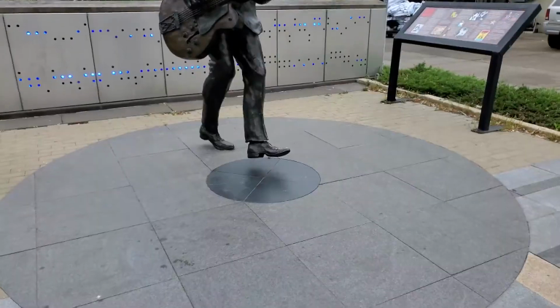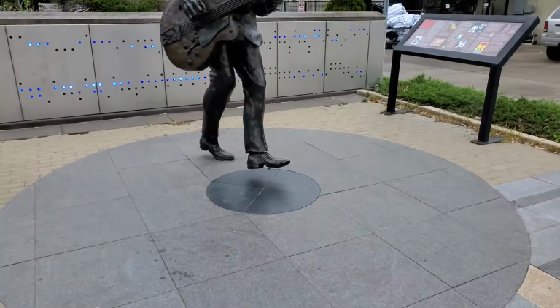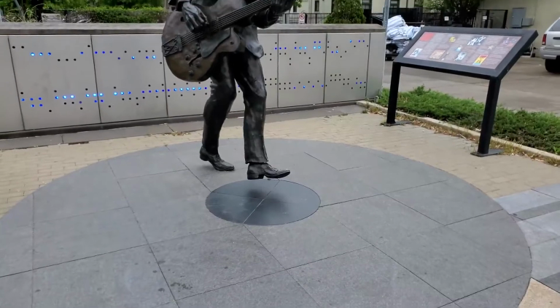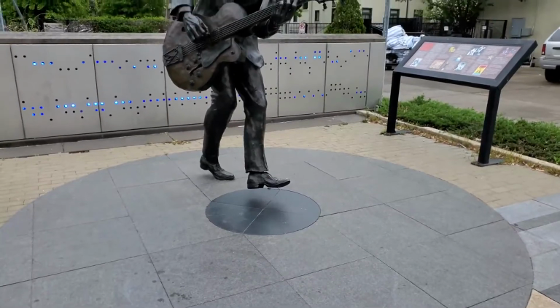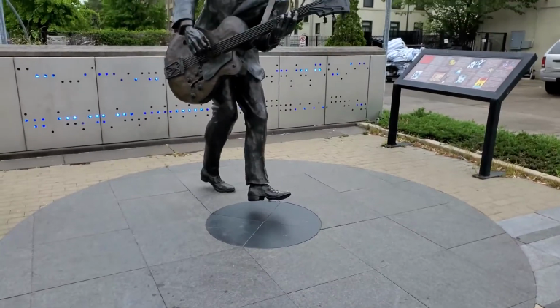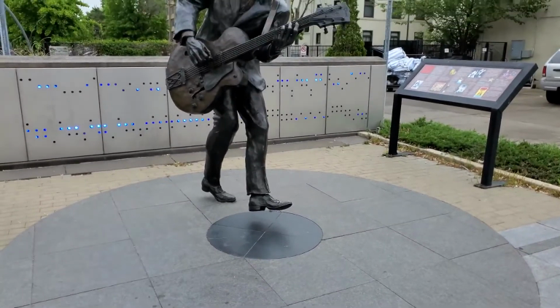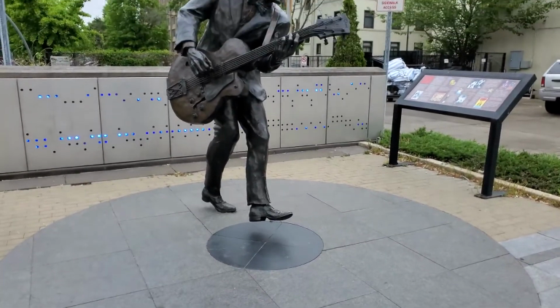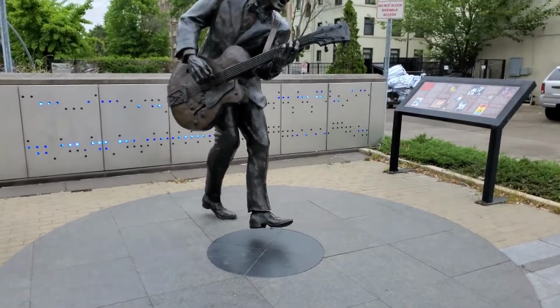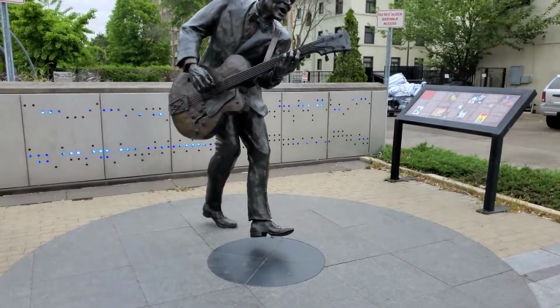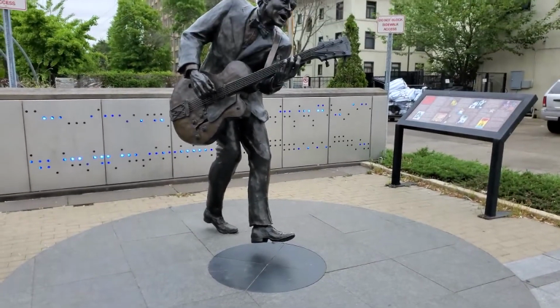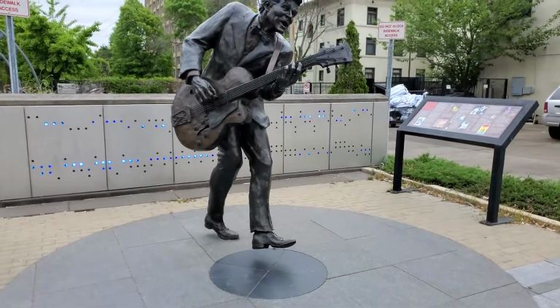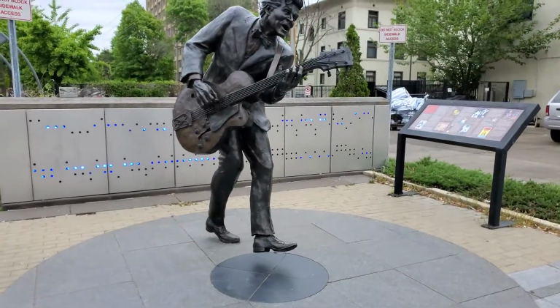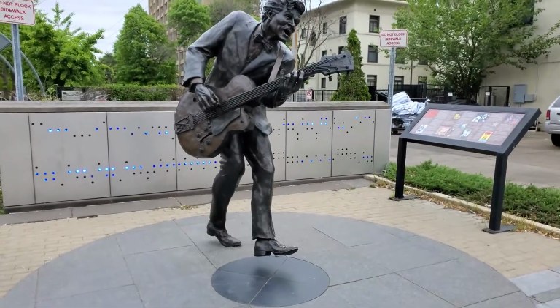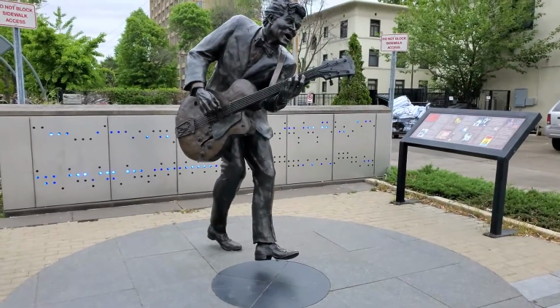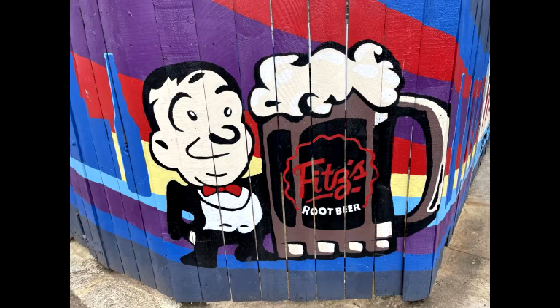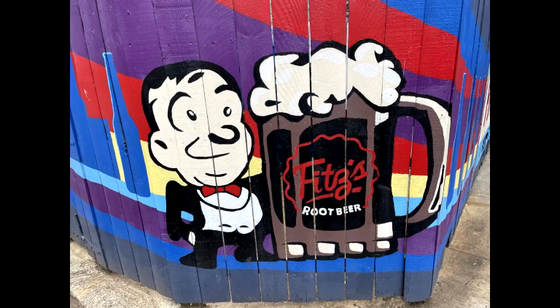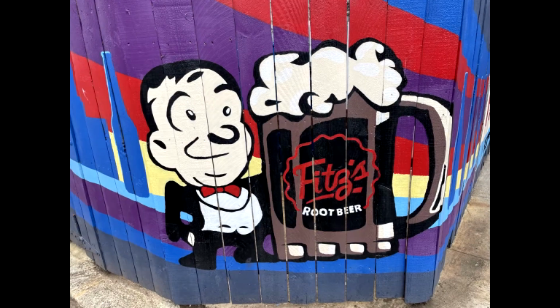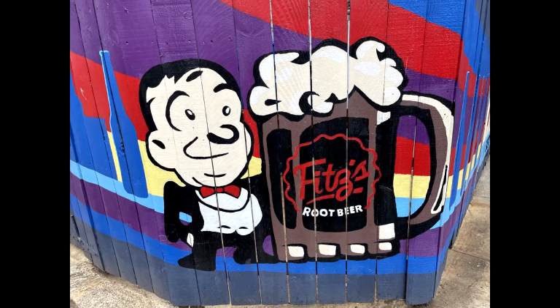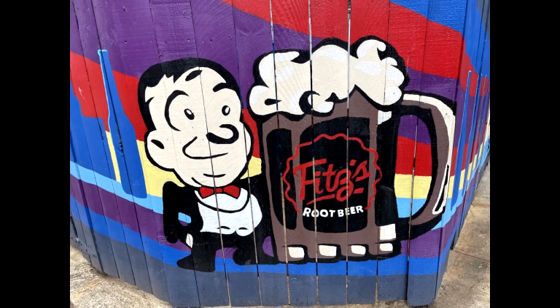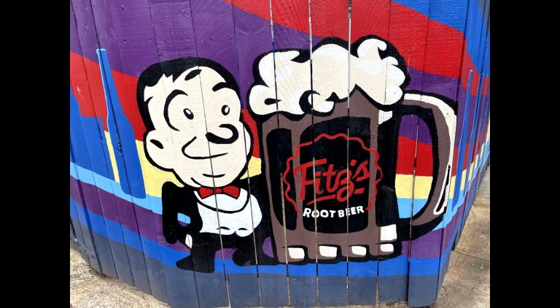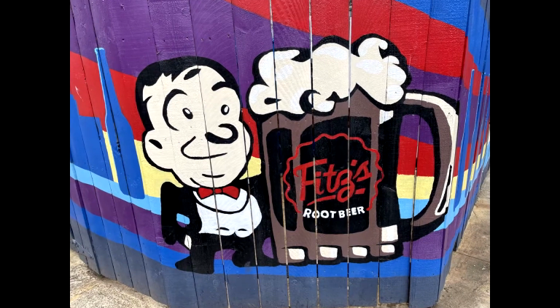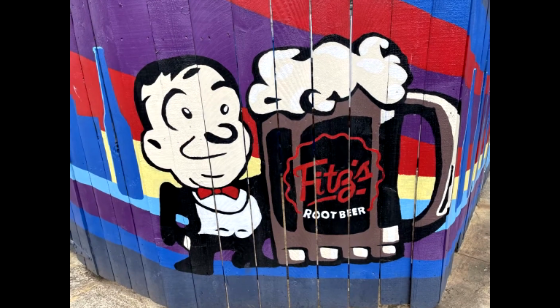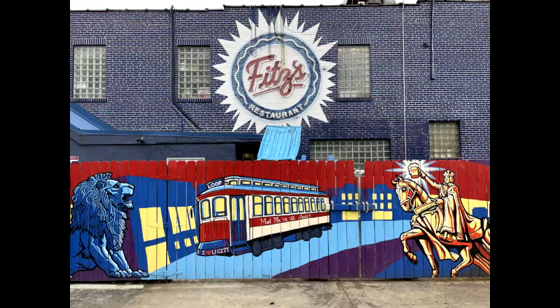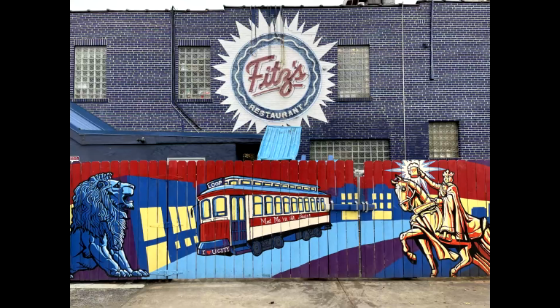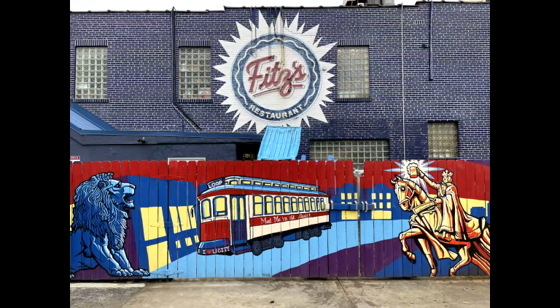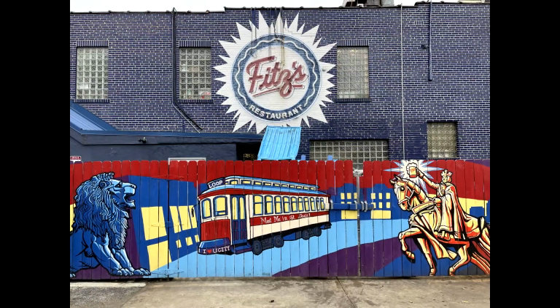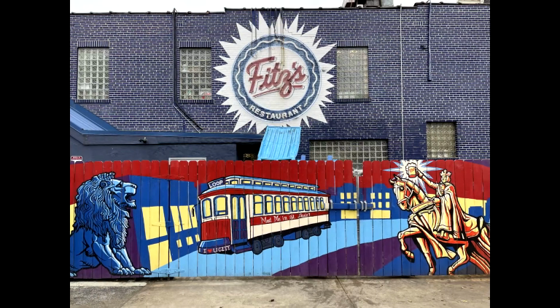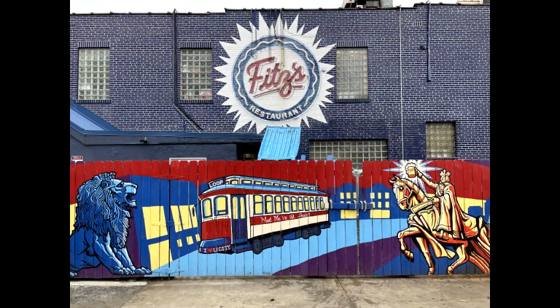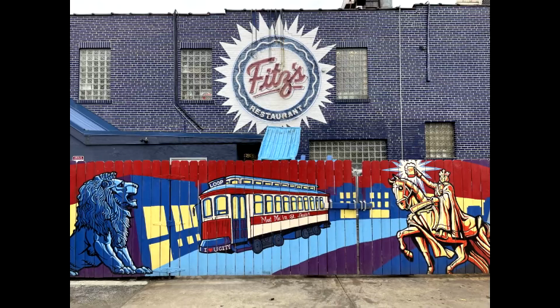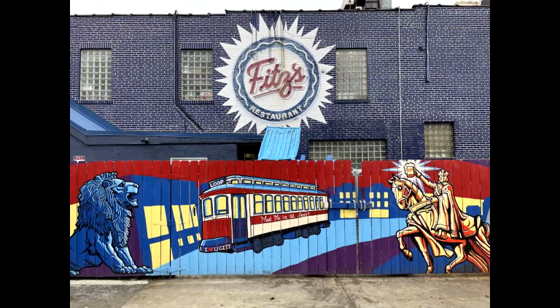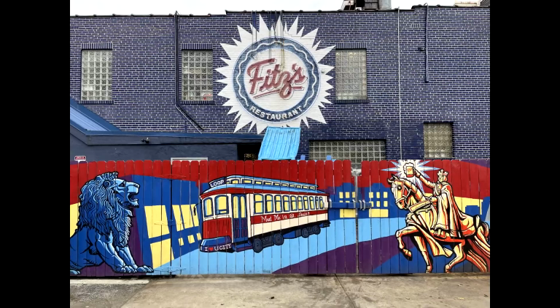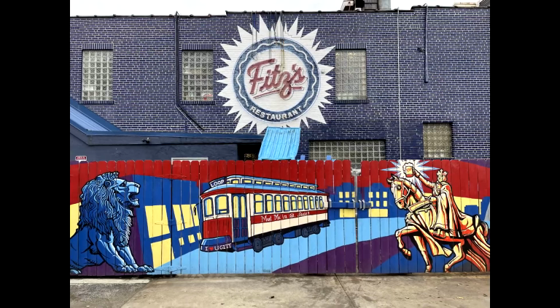You can't do St. Louis in one day. If you have any places you recommend, go ahead and drop those in the comment section below — let's go!